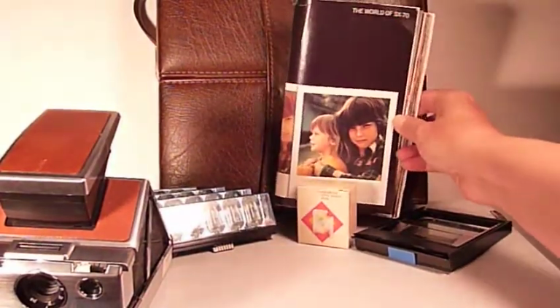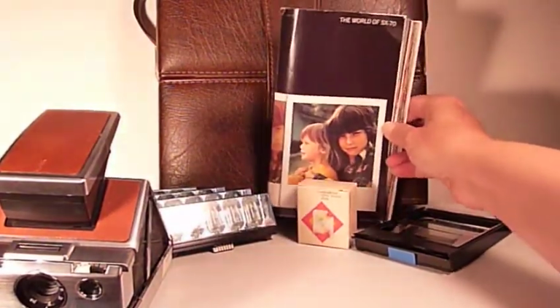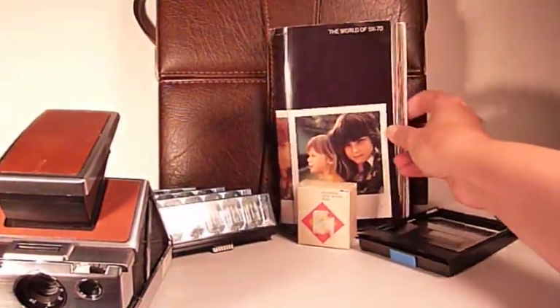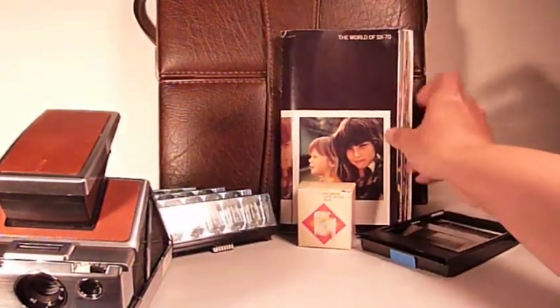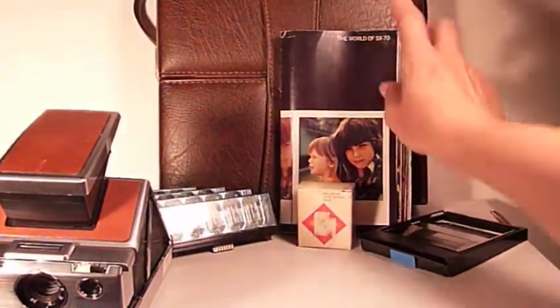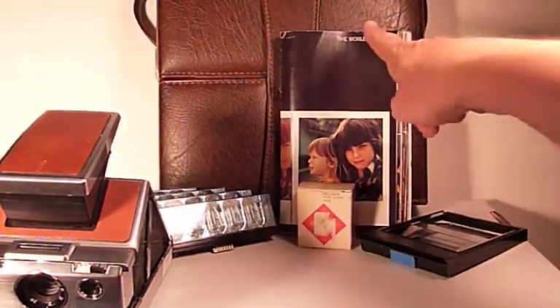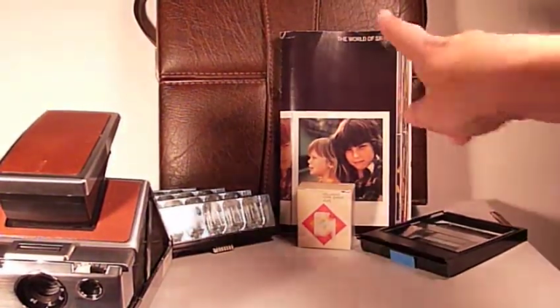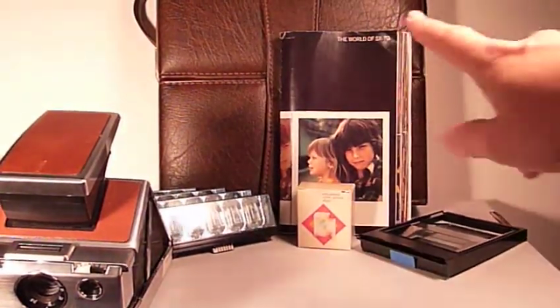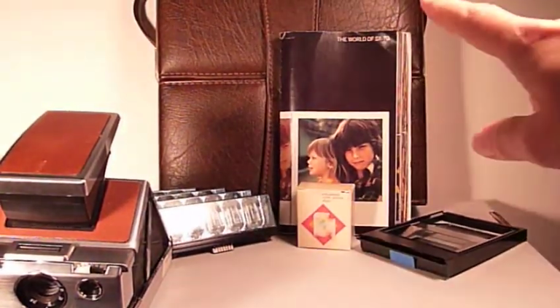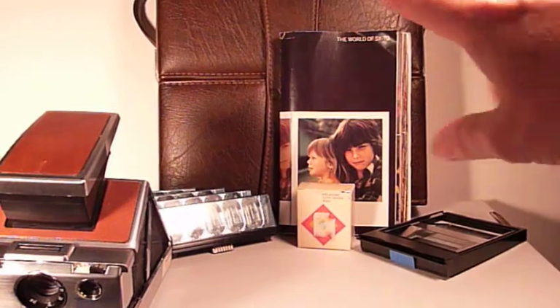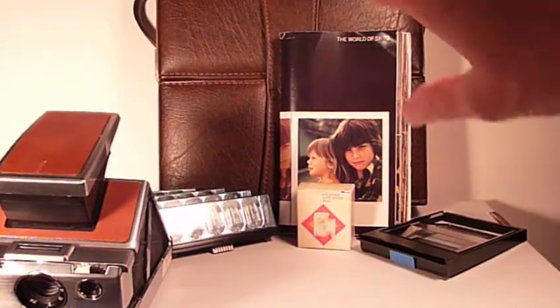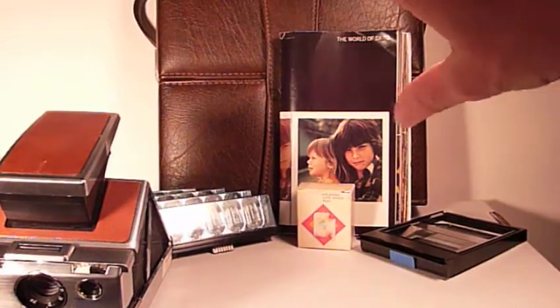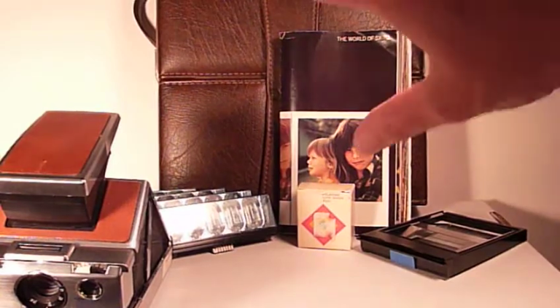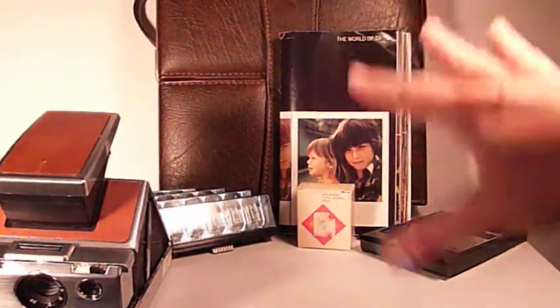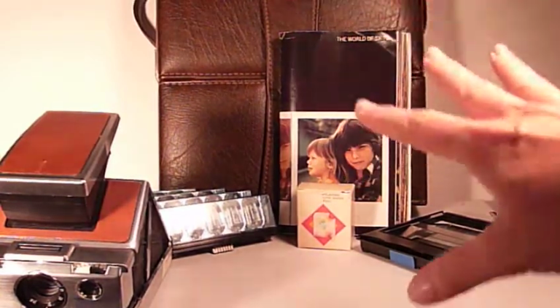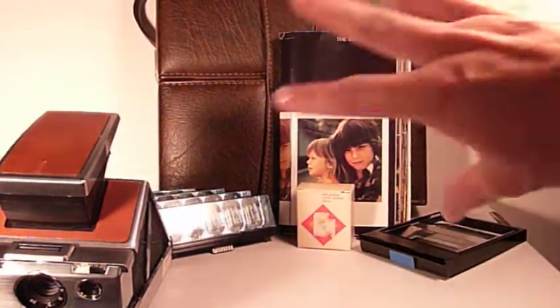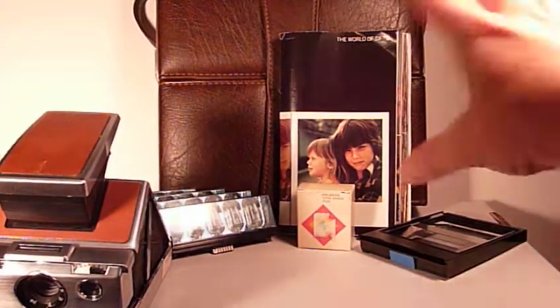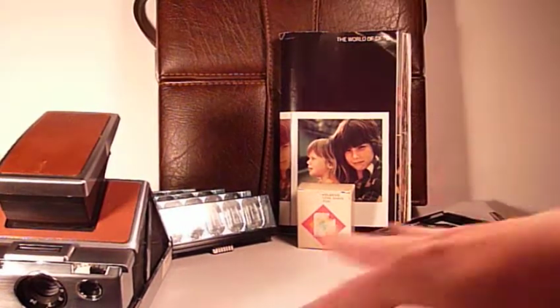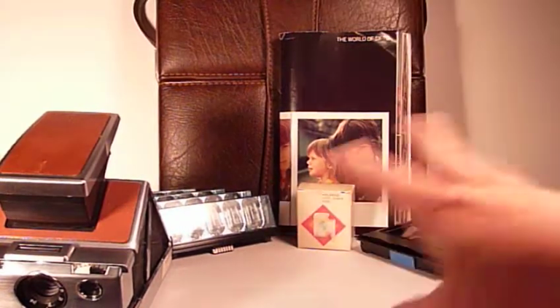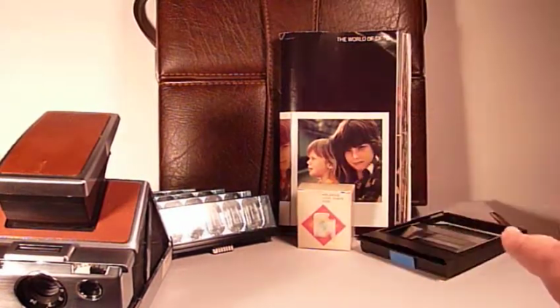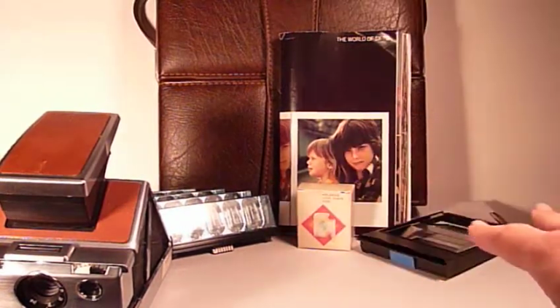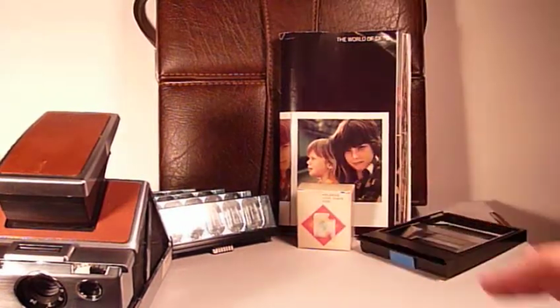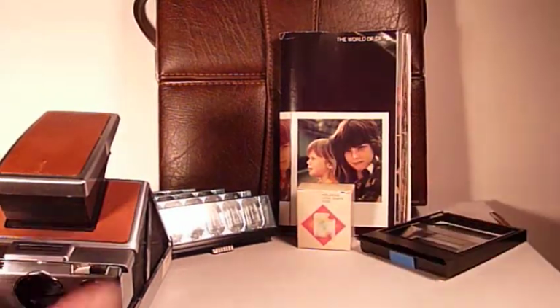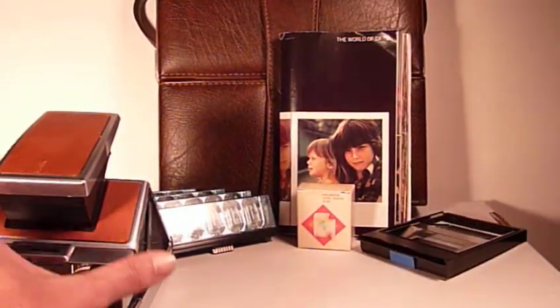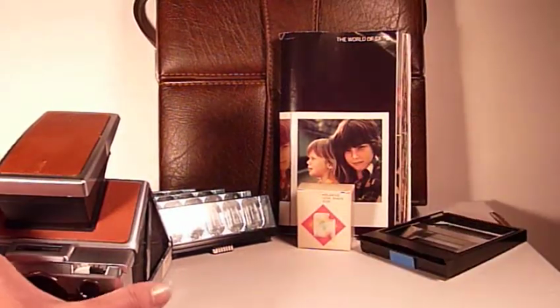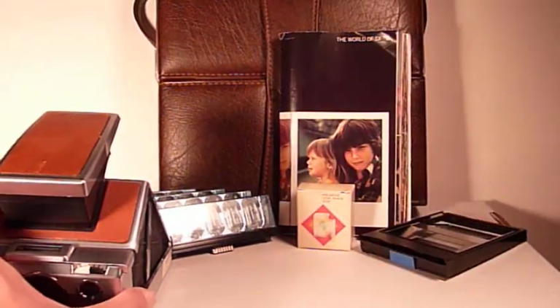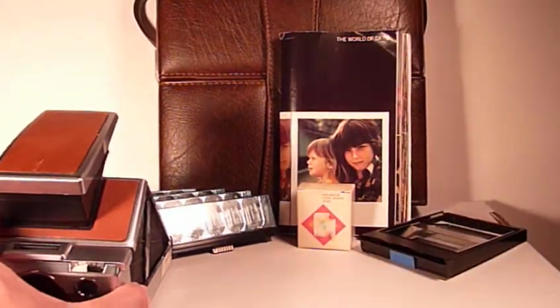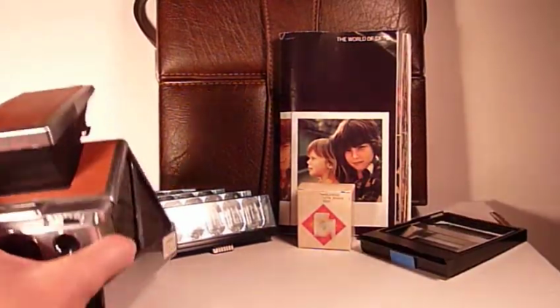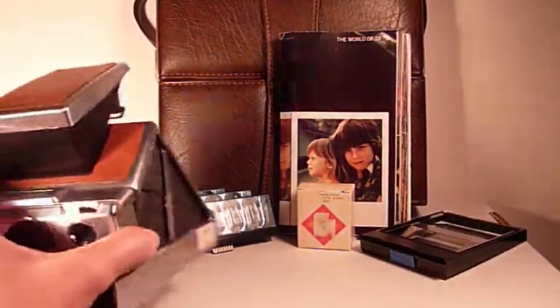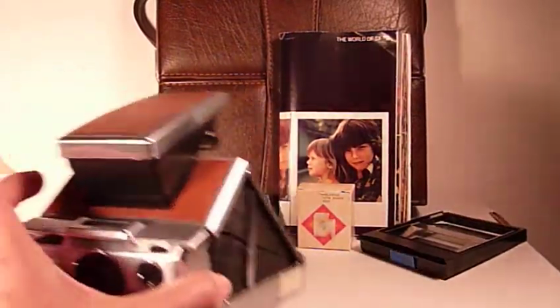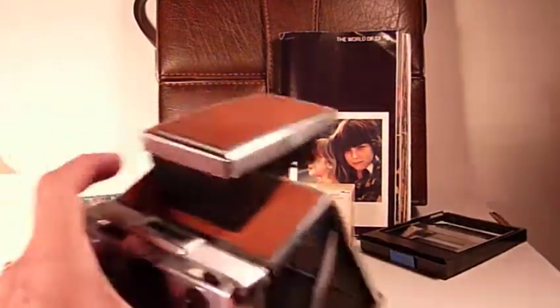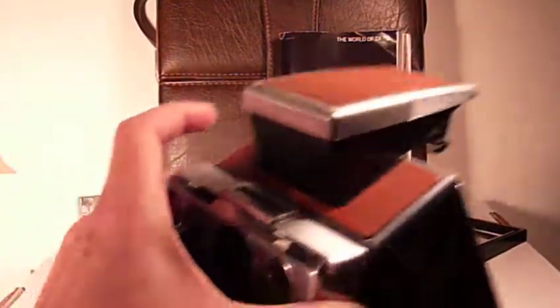All of this comes in the original case, which is nice. It holds all of these items together neatly.